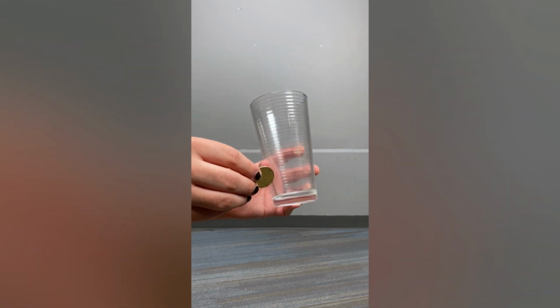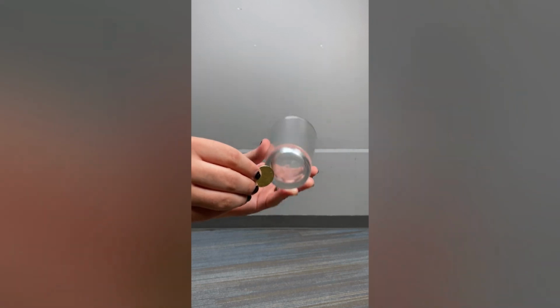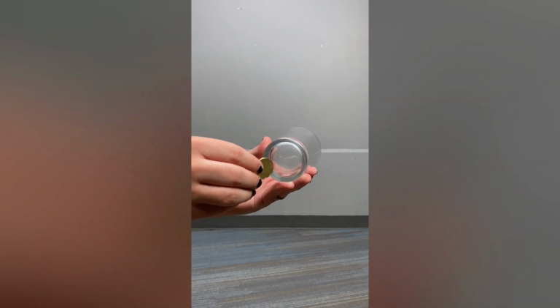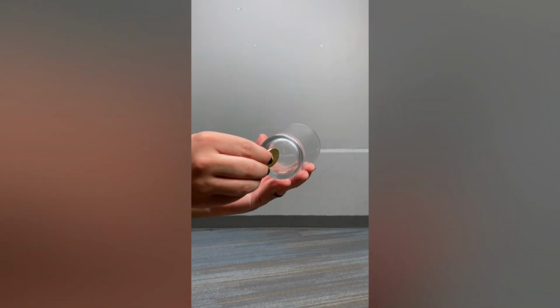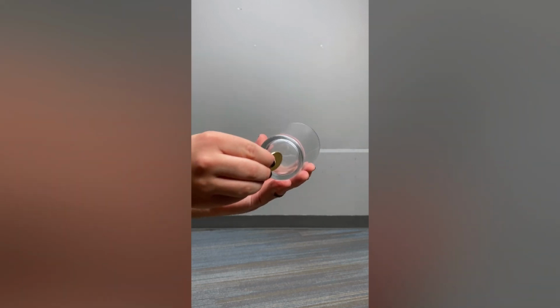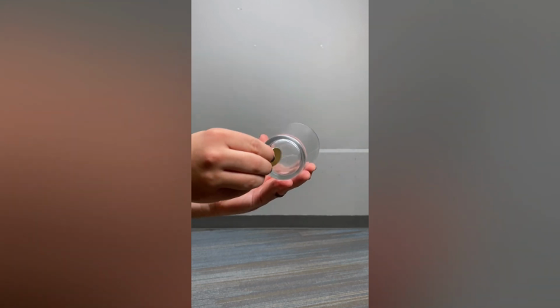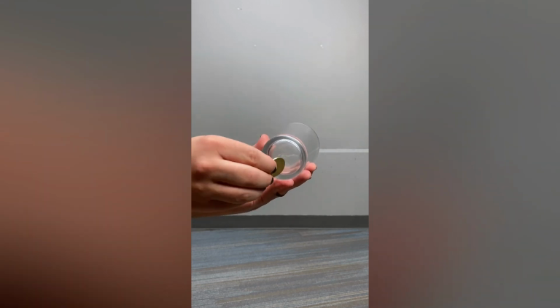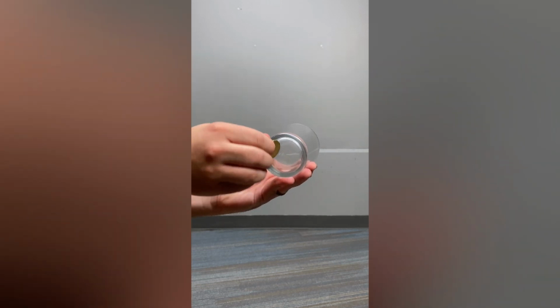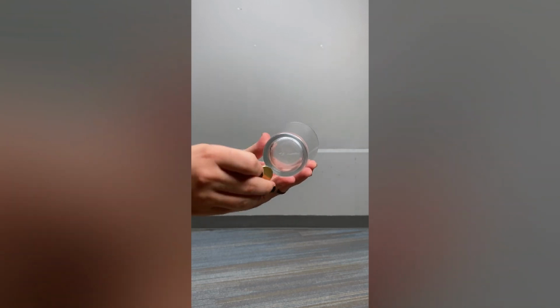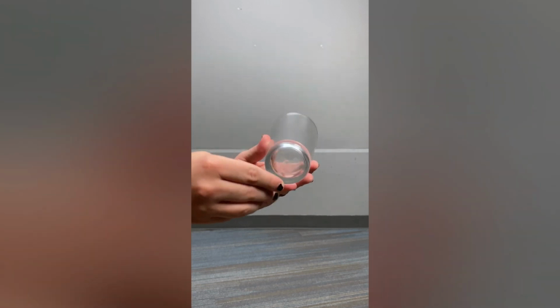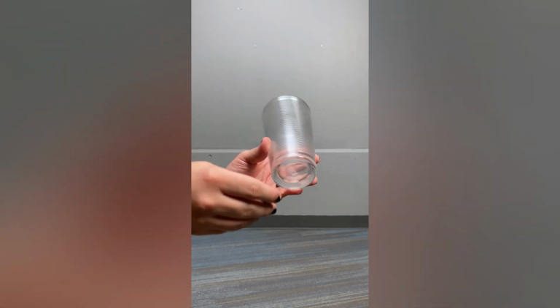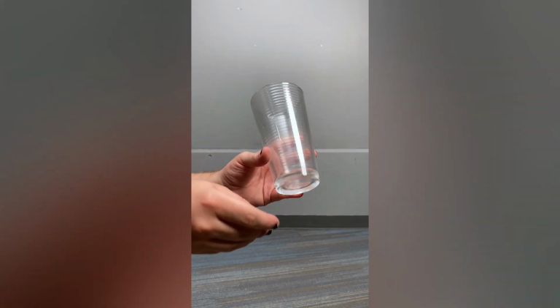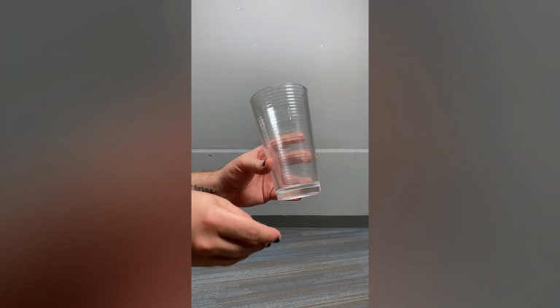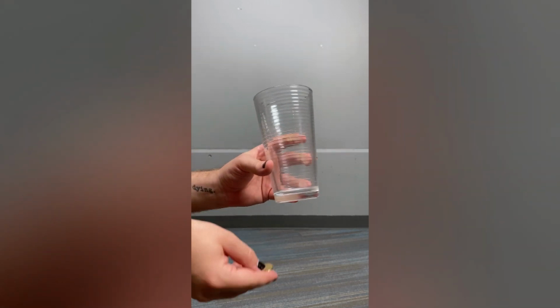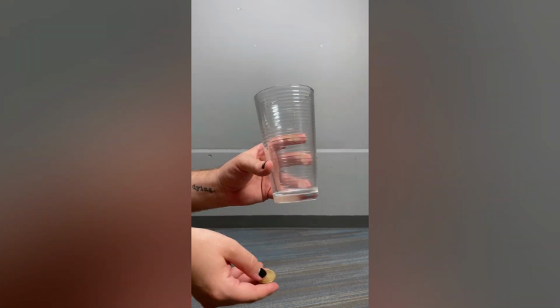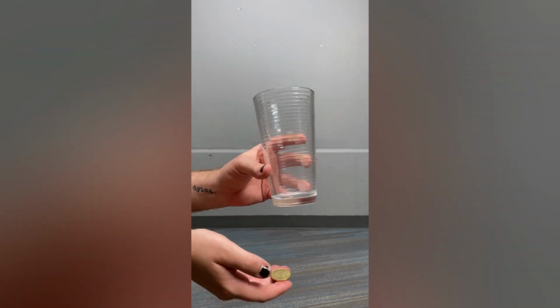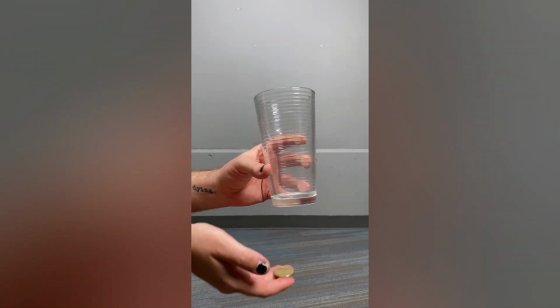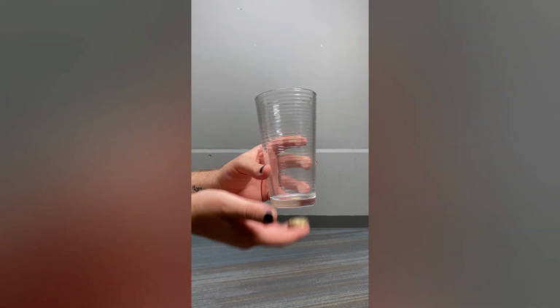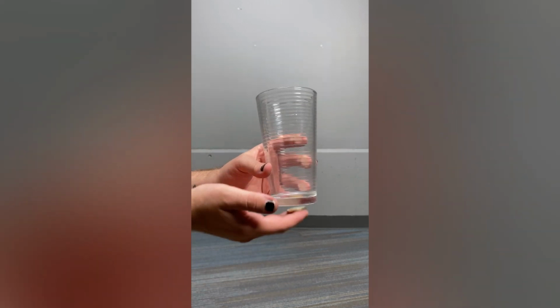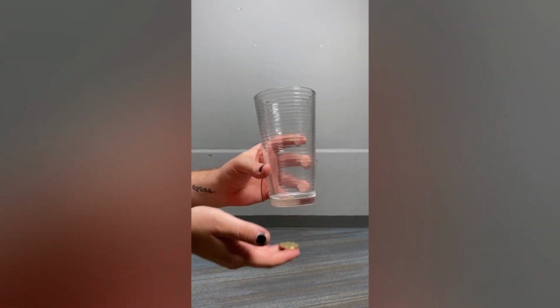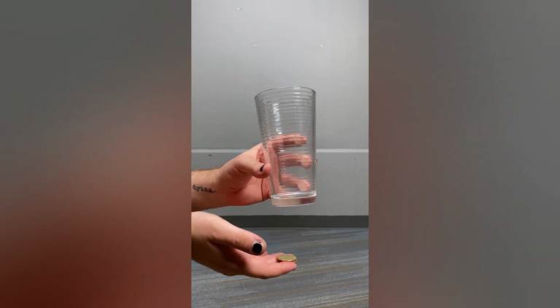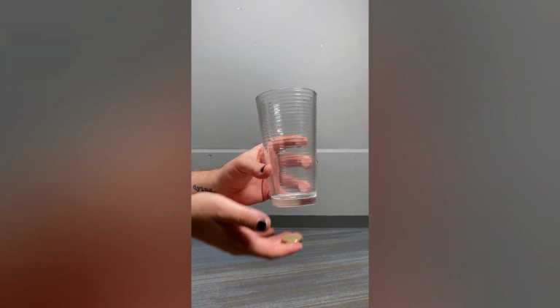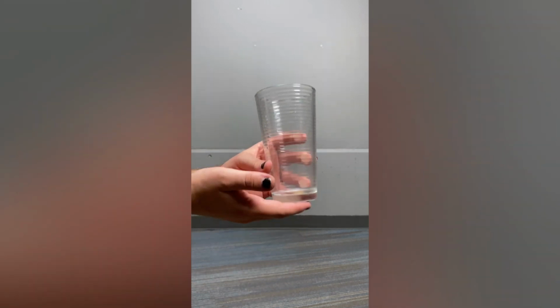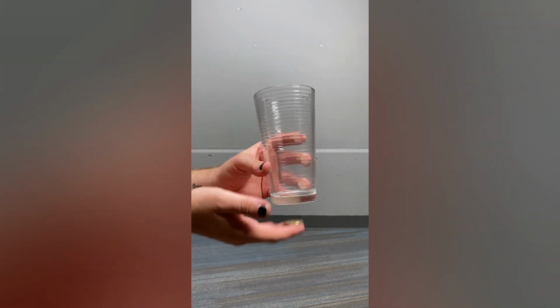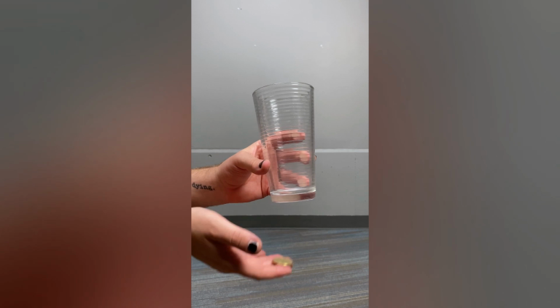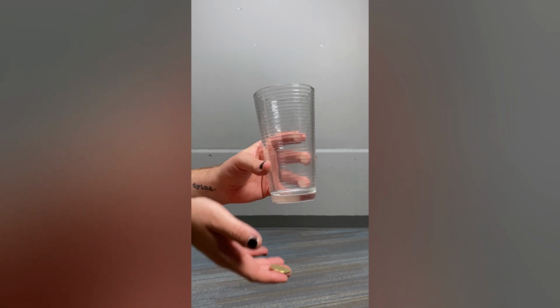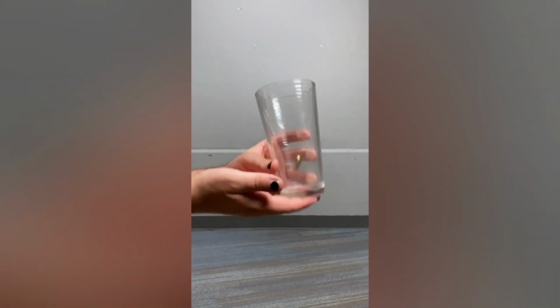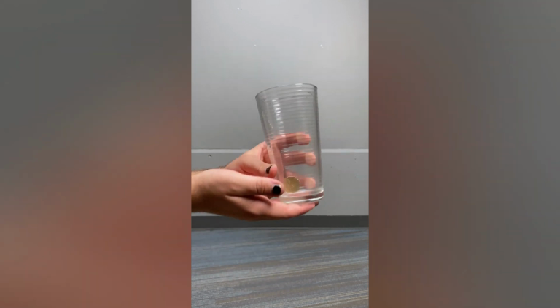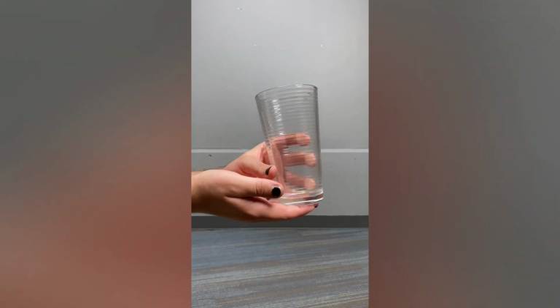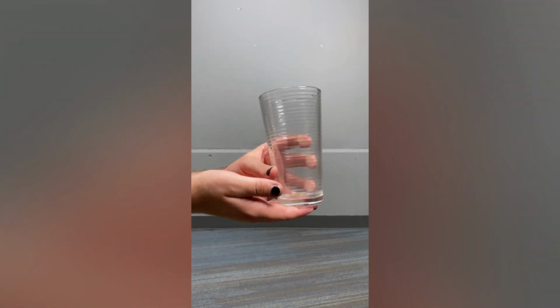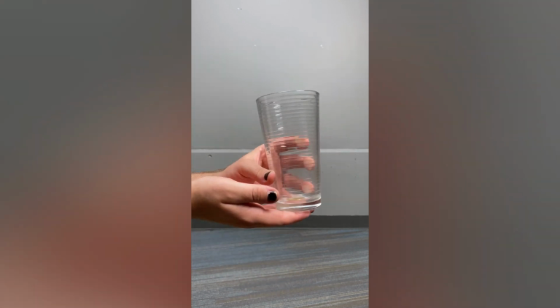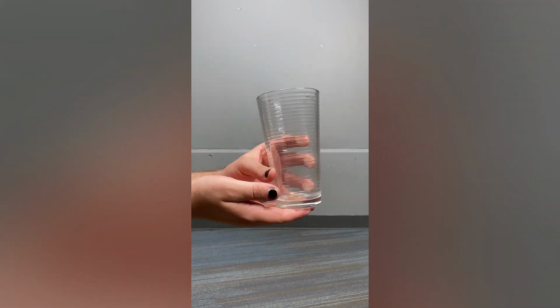Today, I'm going to show you how to make a coin magically move through solid glass. Keep watching.